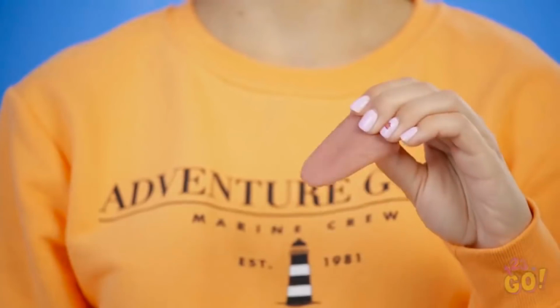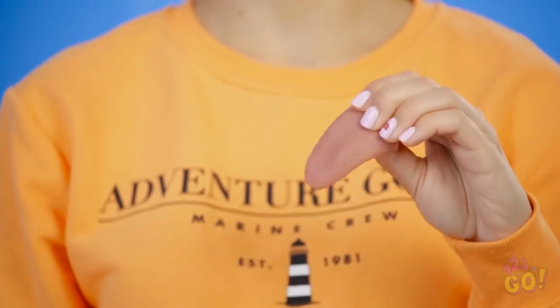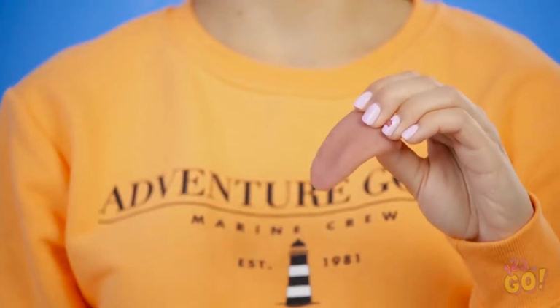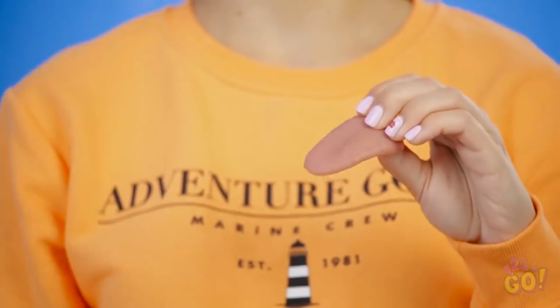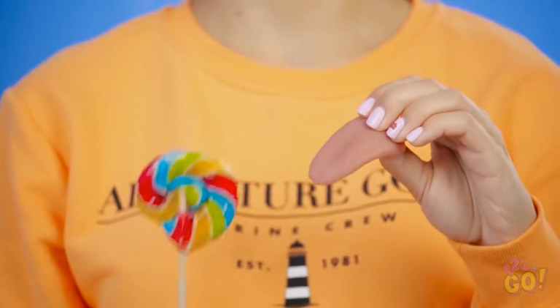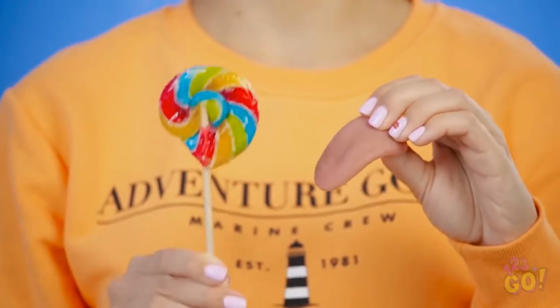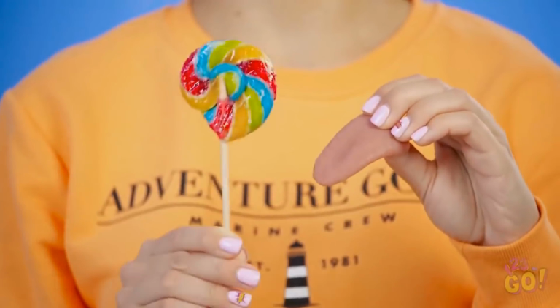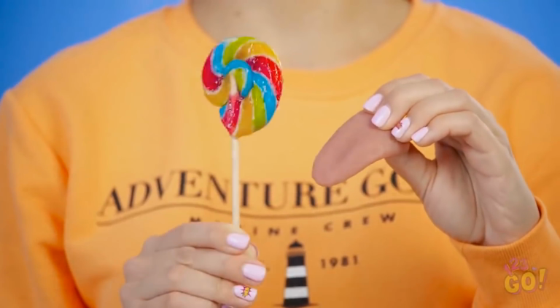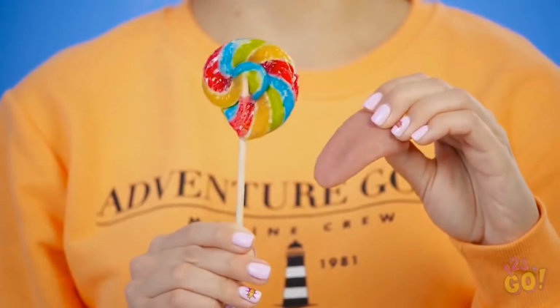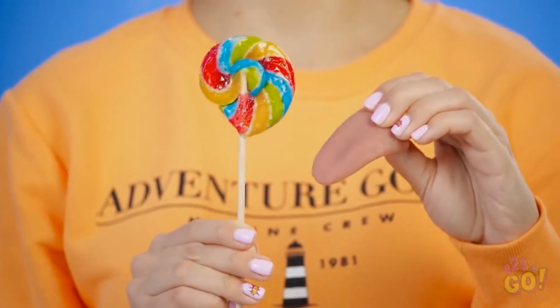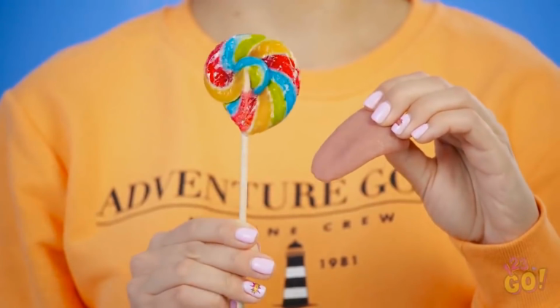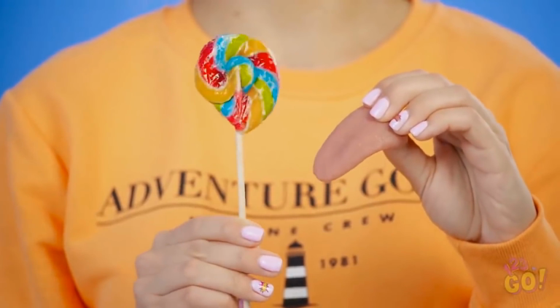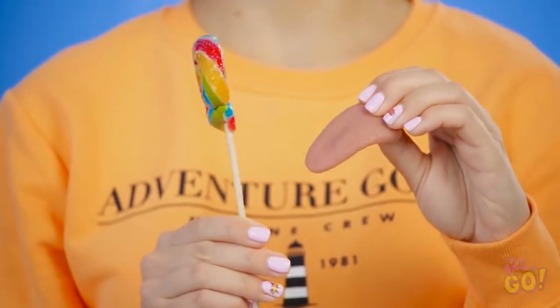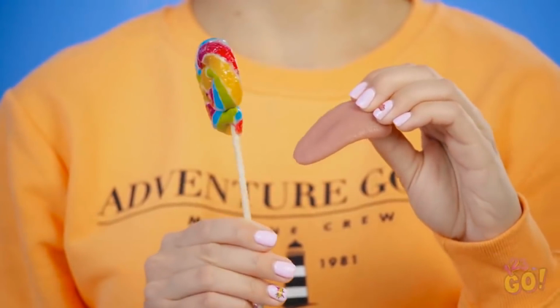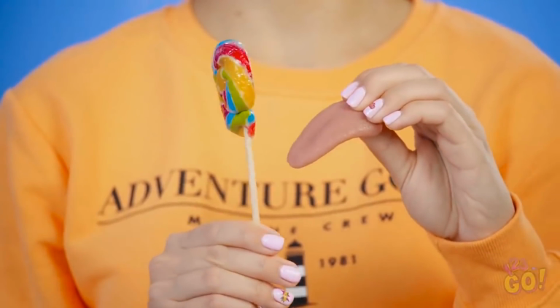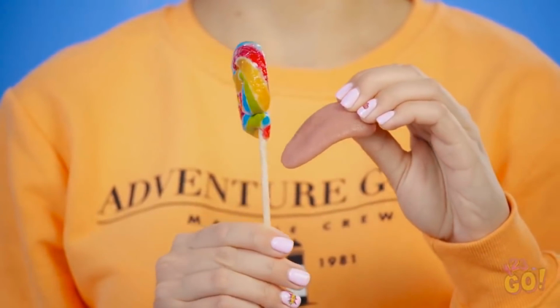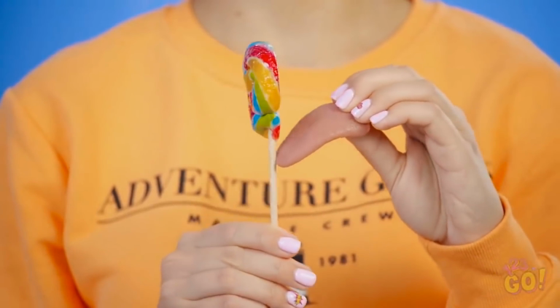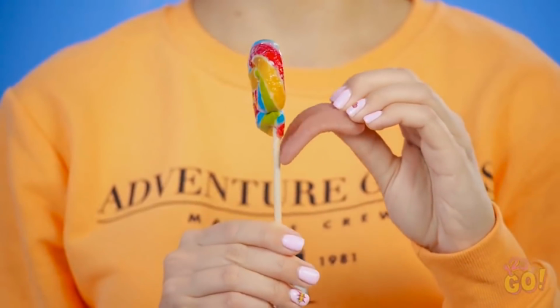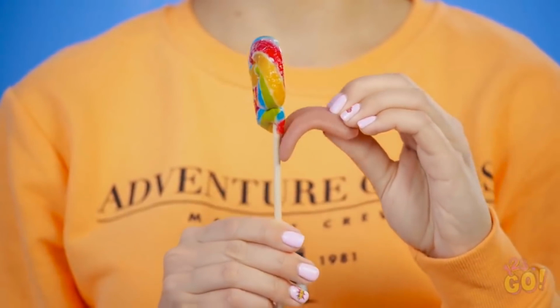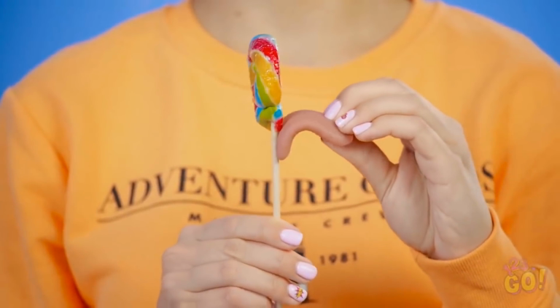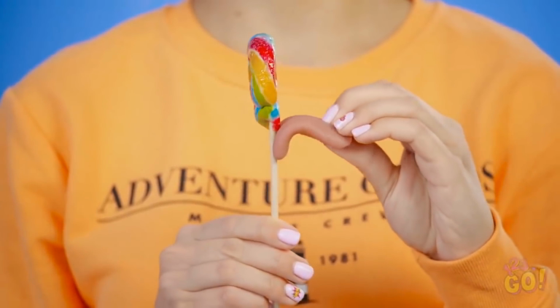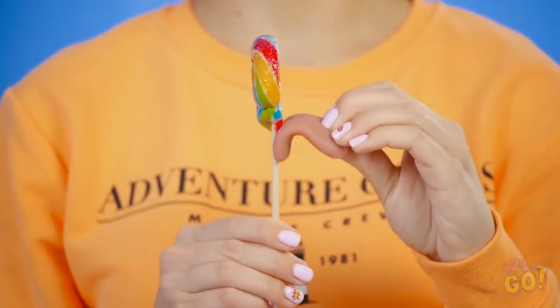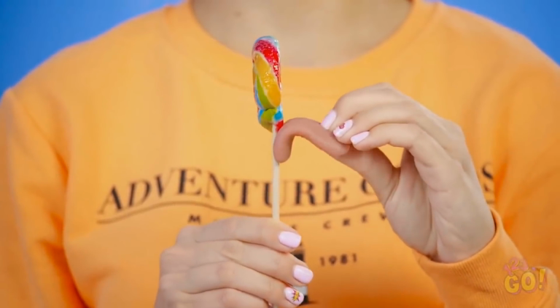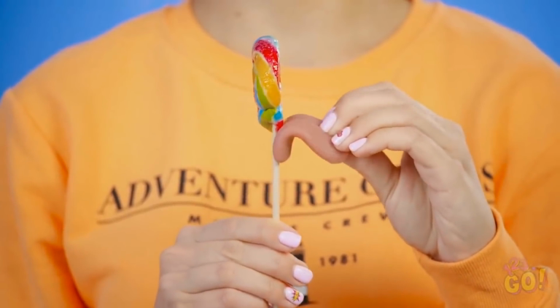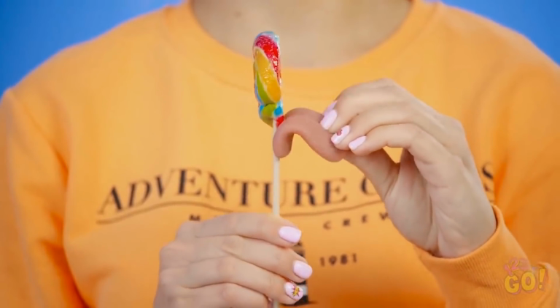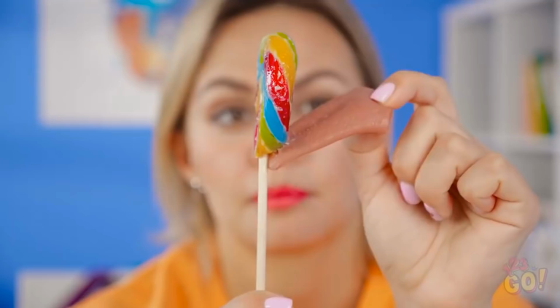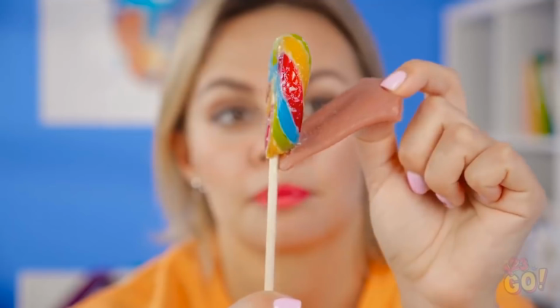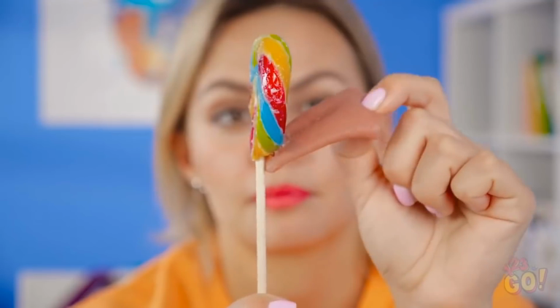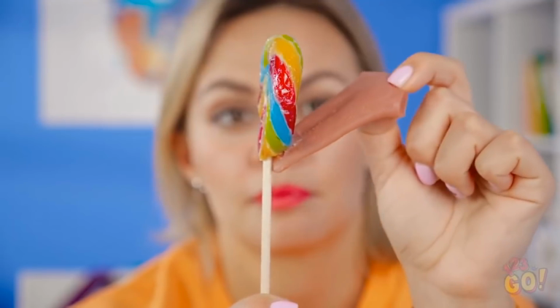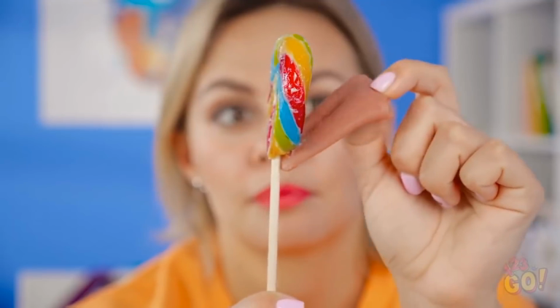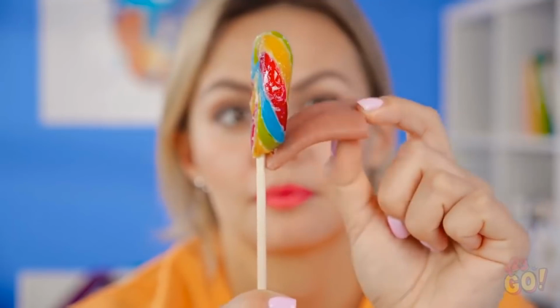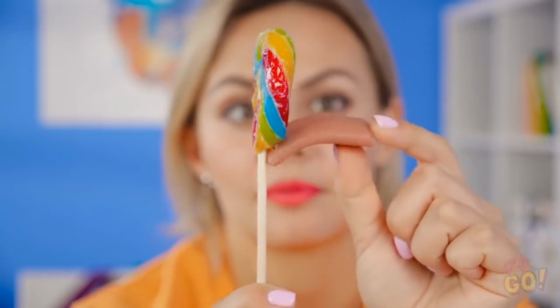Take the big tongue and stick it right onto the lollipop like so. Now it's show time.